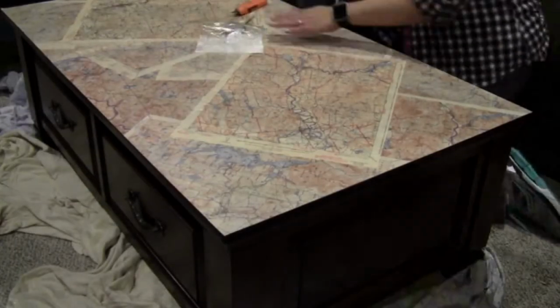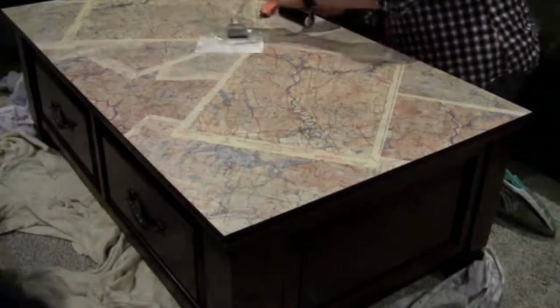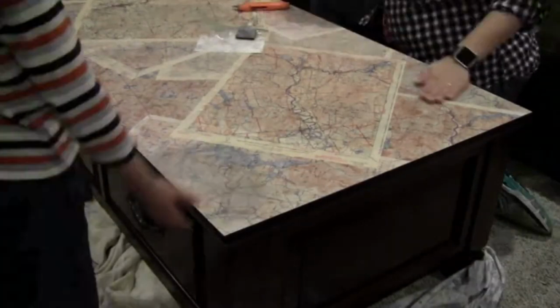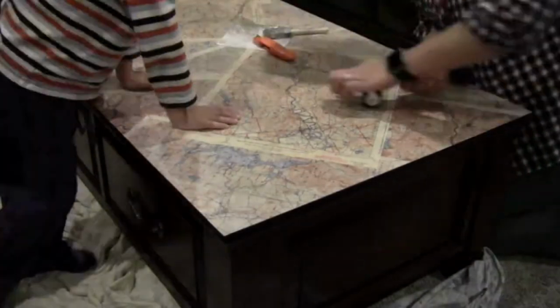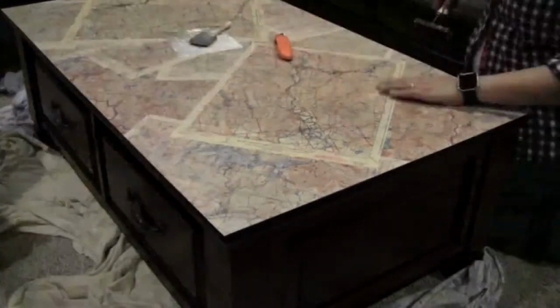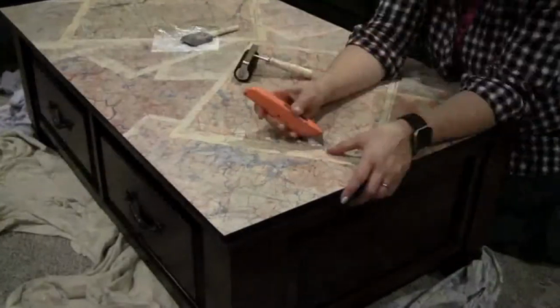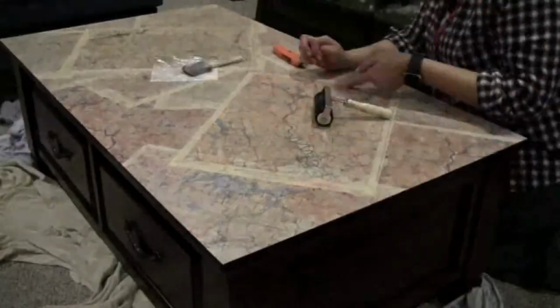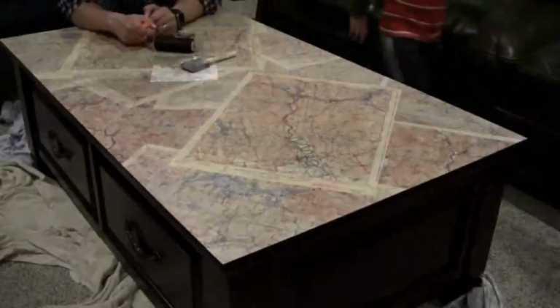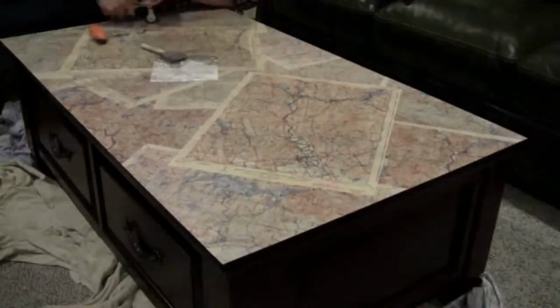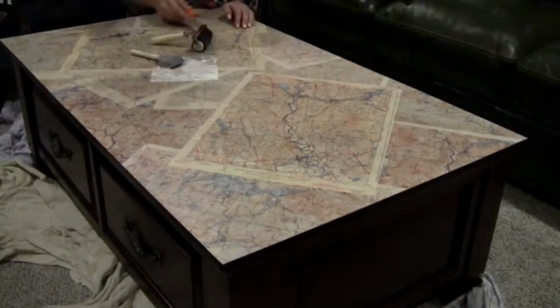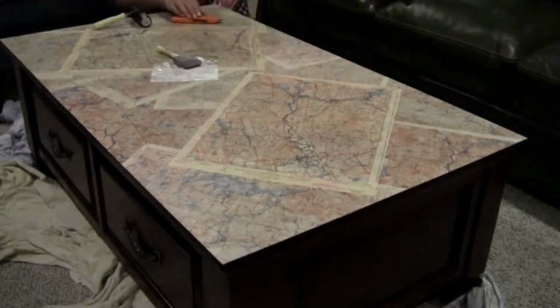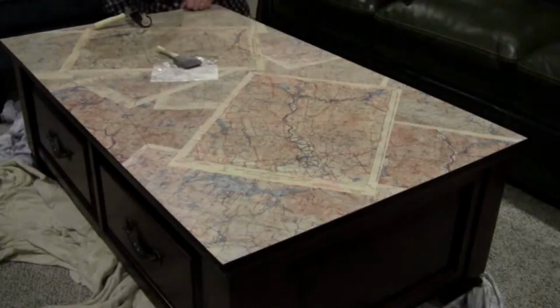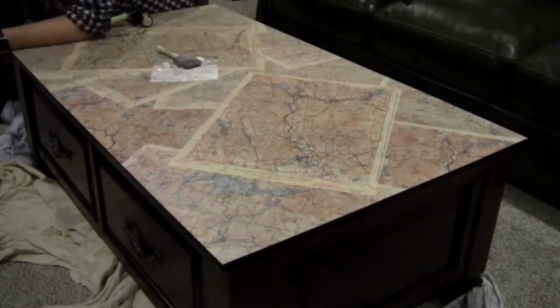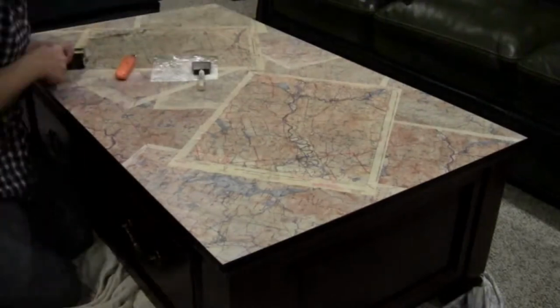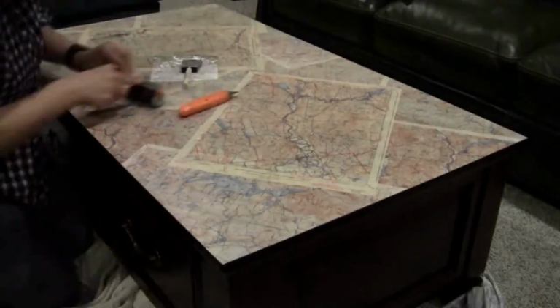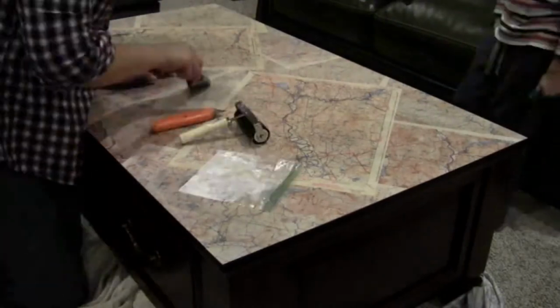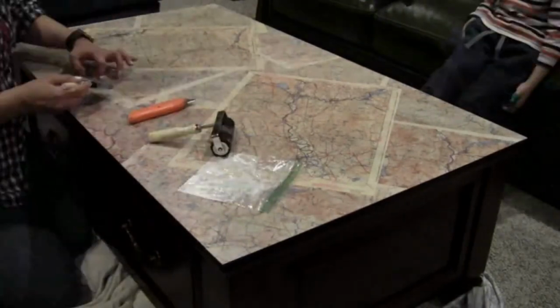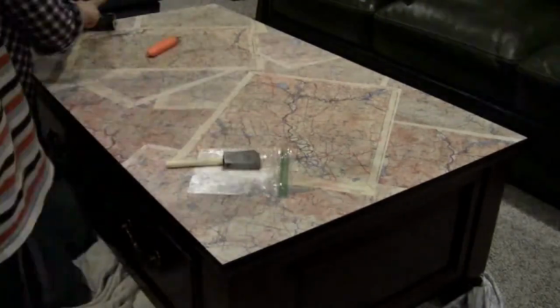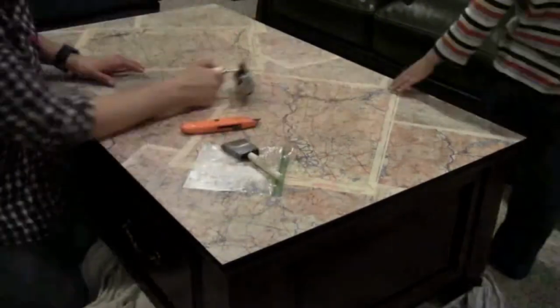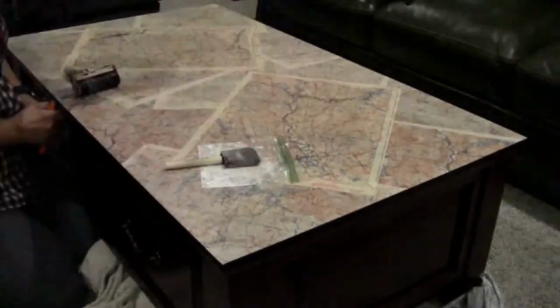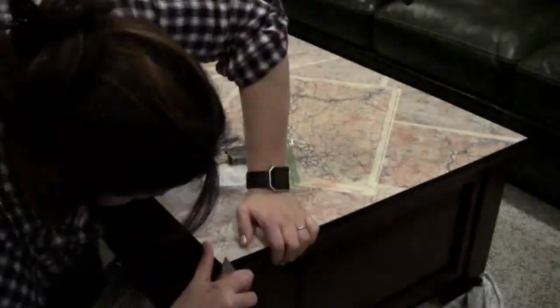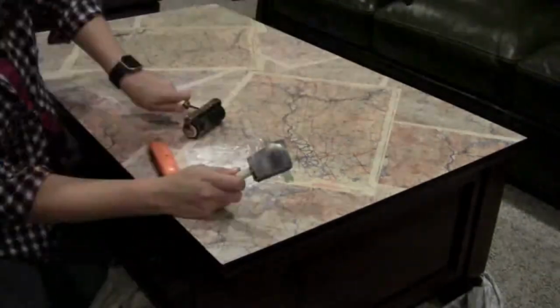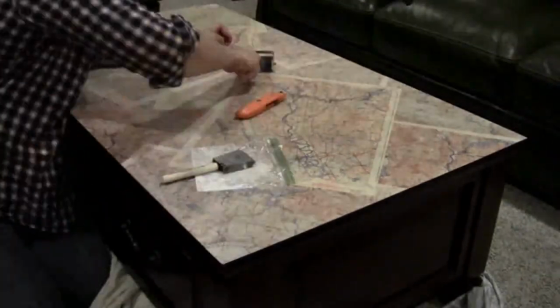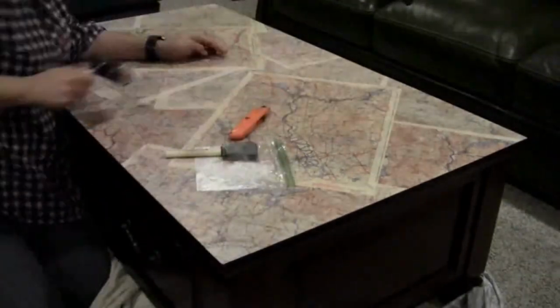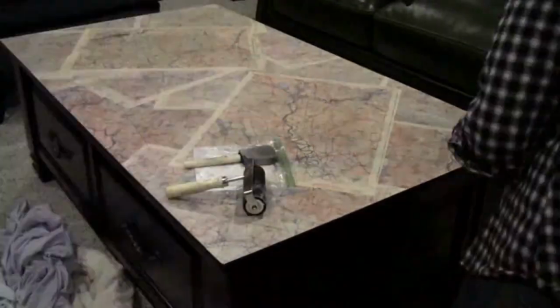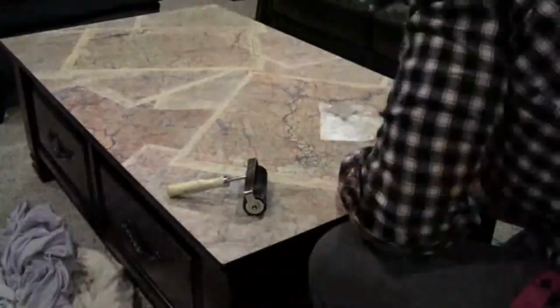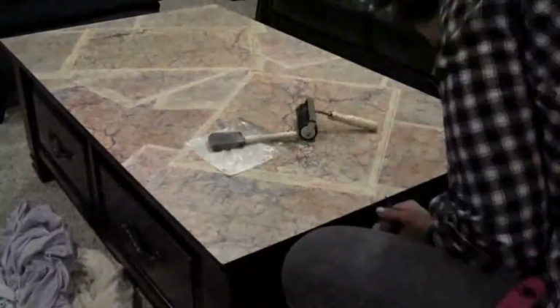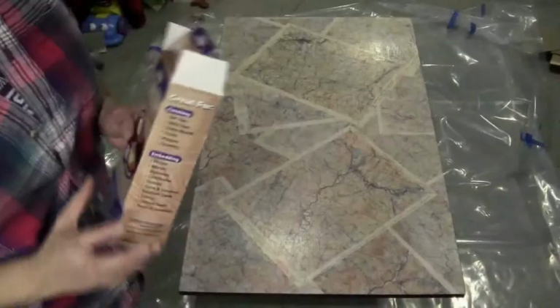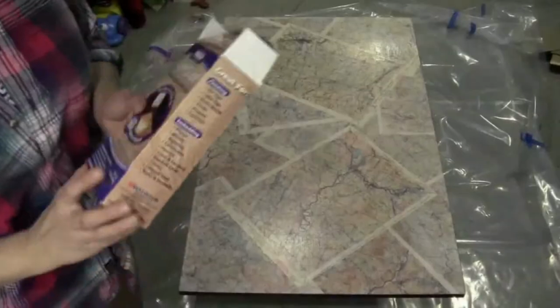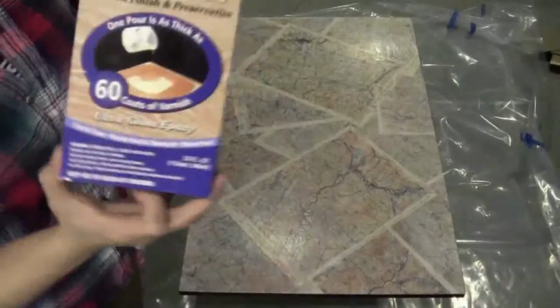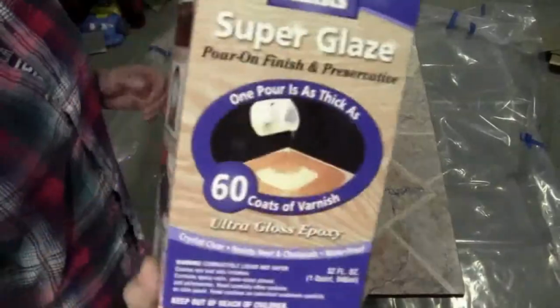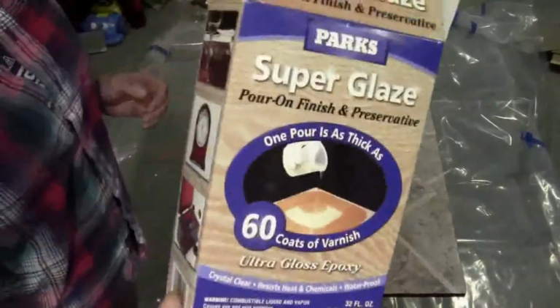After it had dried I found I had some bubbles, so I cut into the bubbles and added some more Mod Podge to really make sure it was nice and flat.